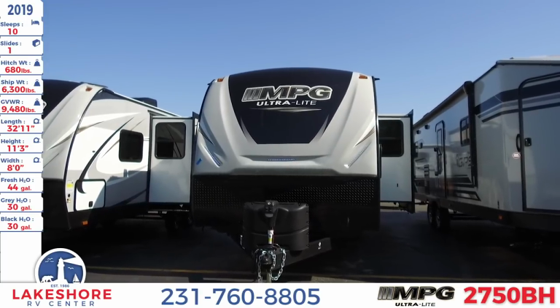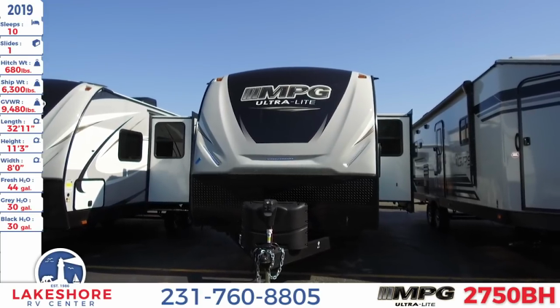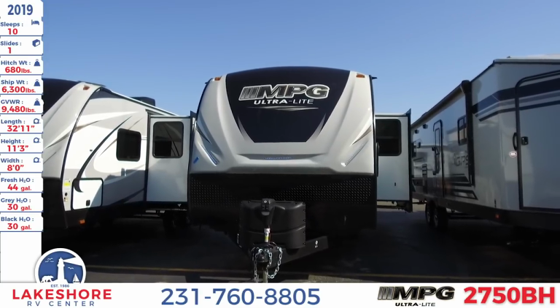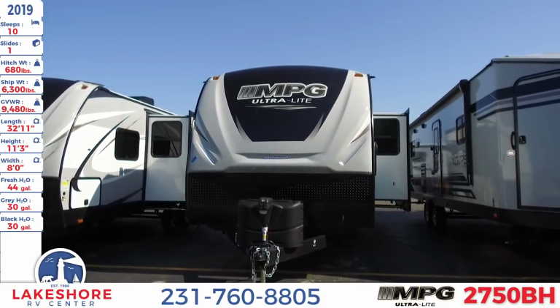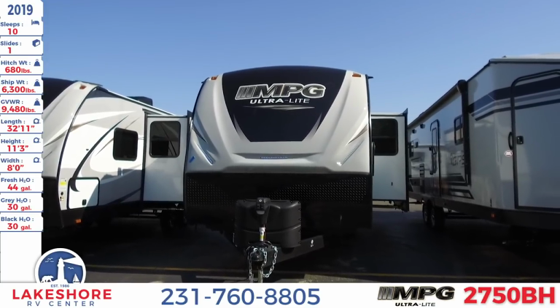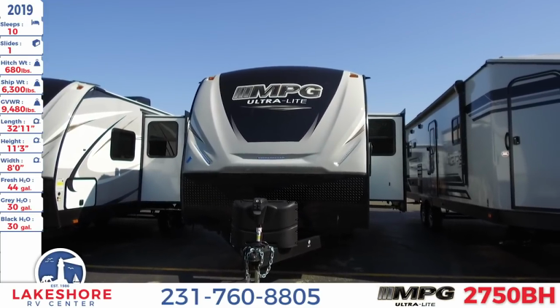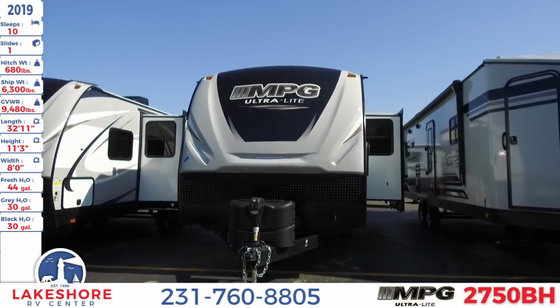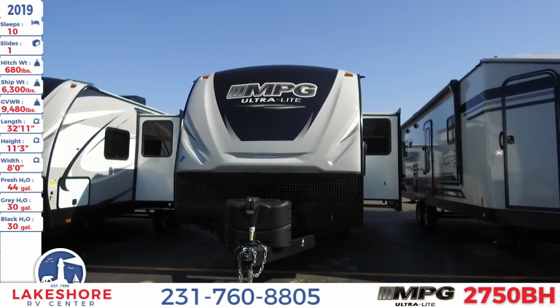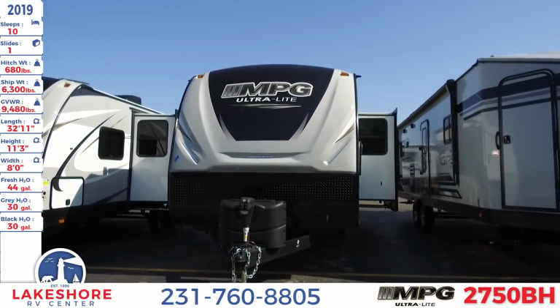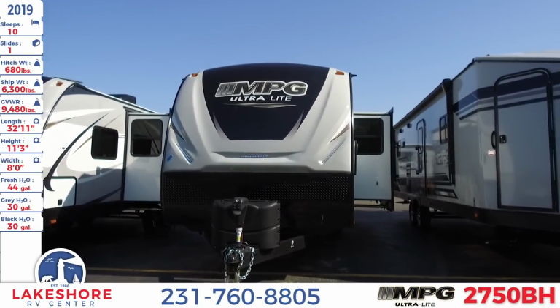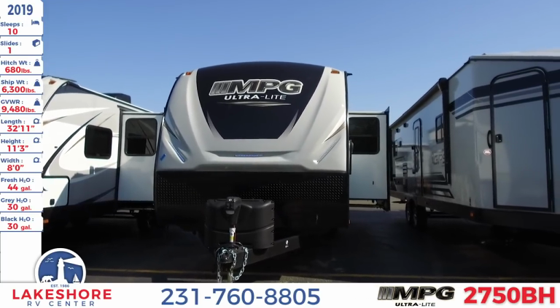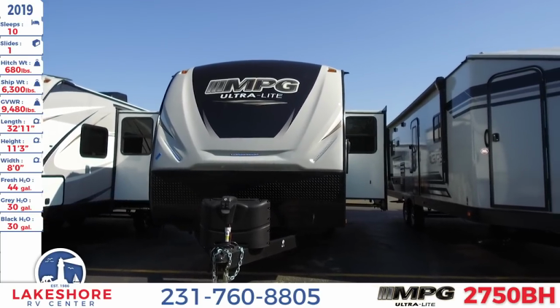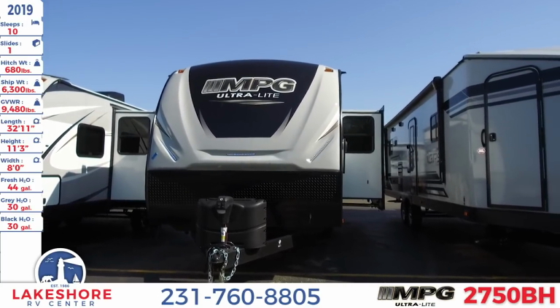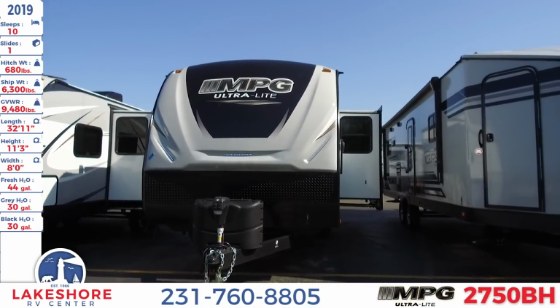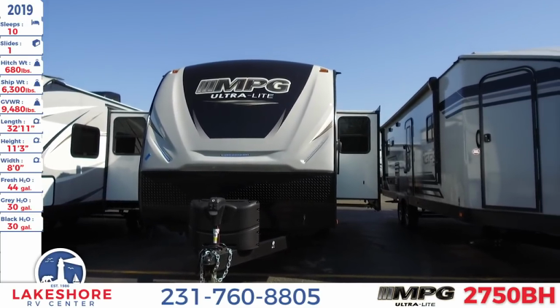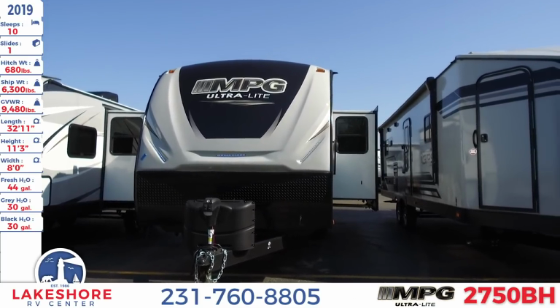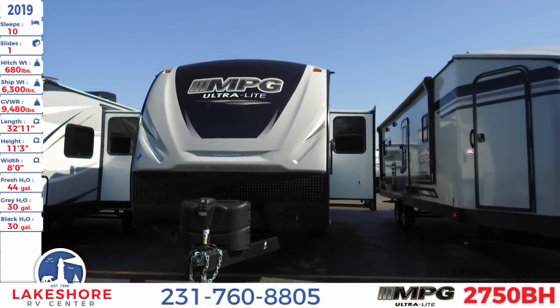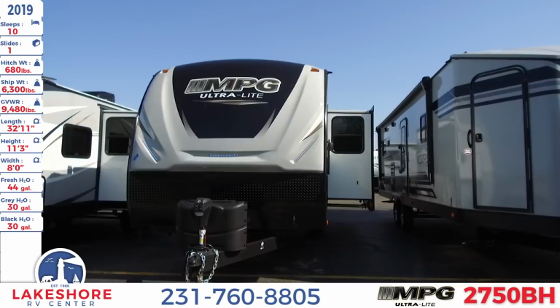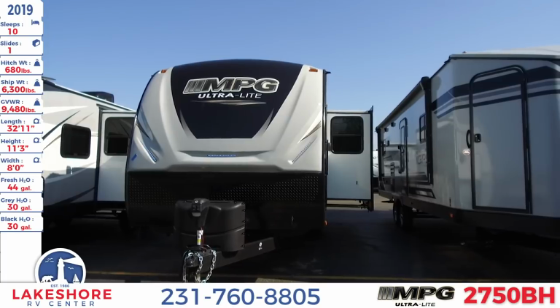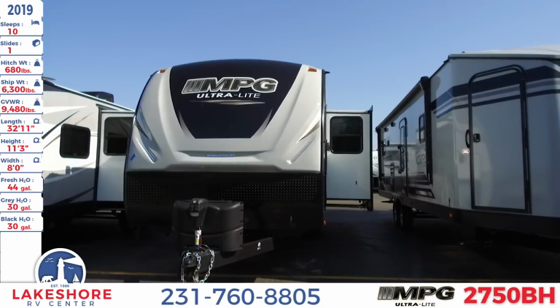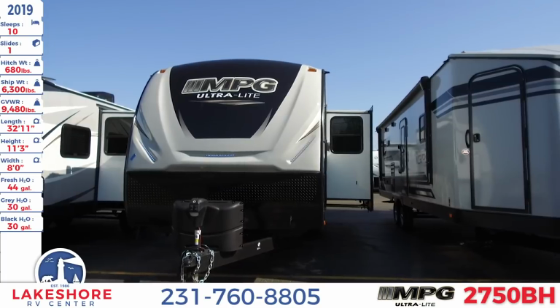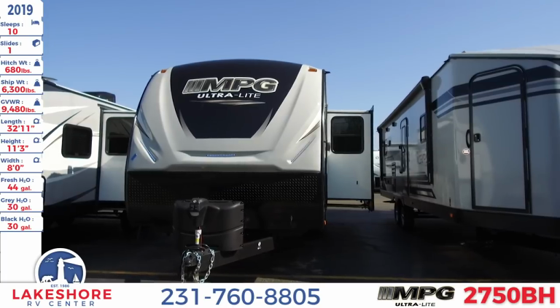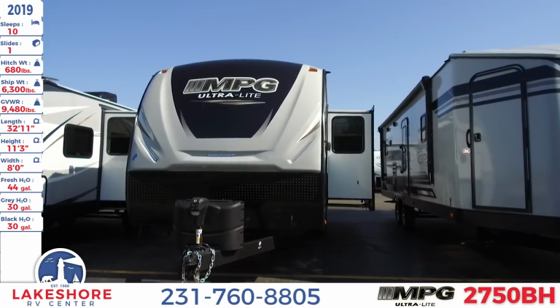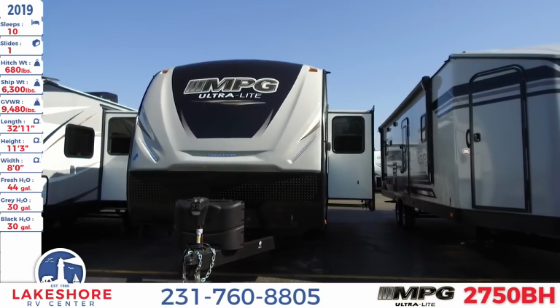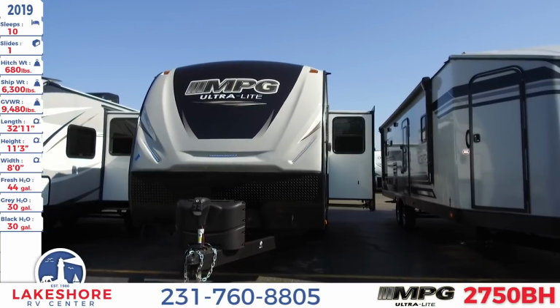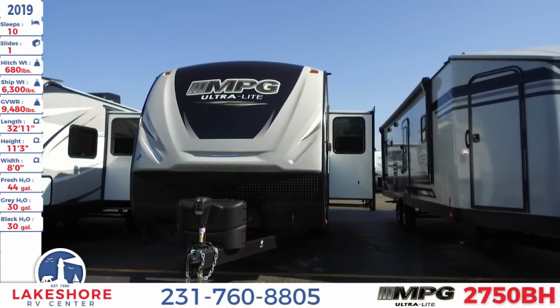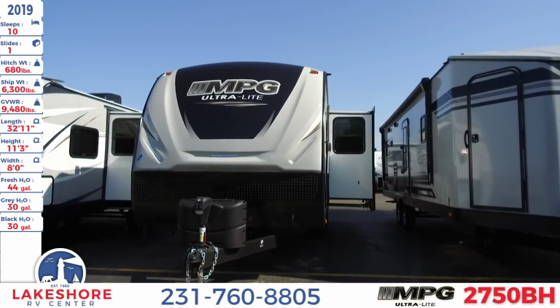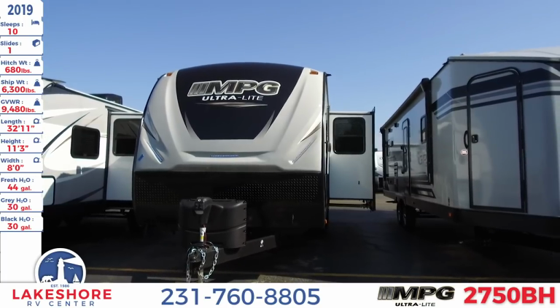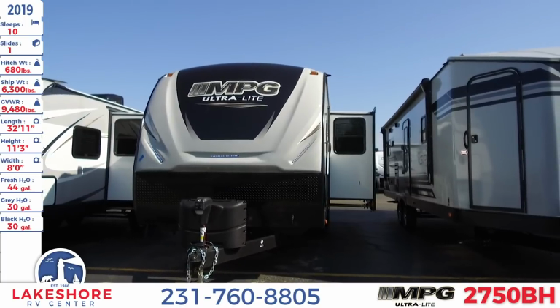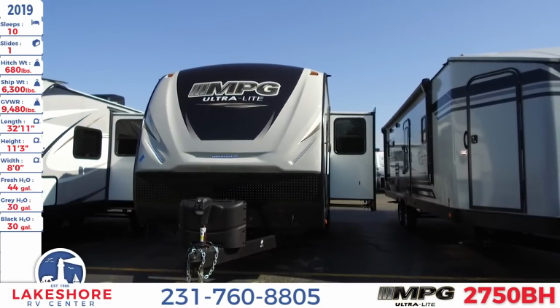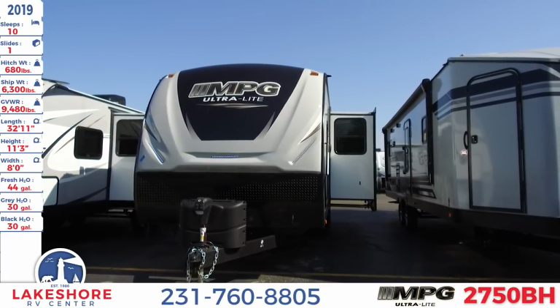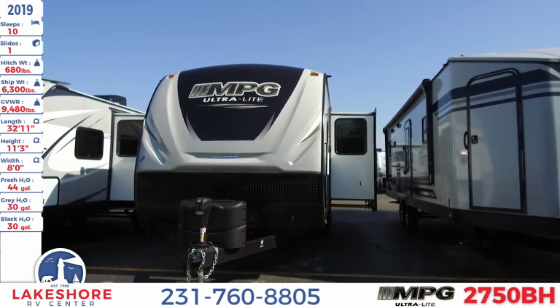It has a fresh water tank of 44 gallons and a gray and black water tank each of 30 gallons.